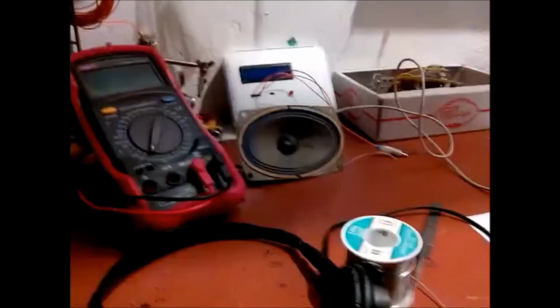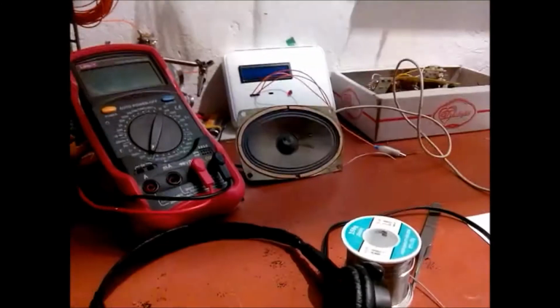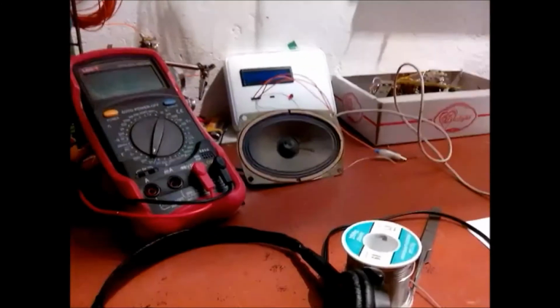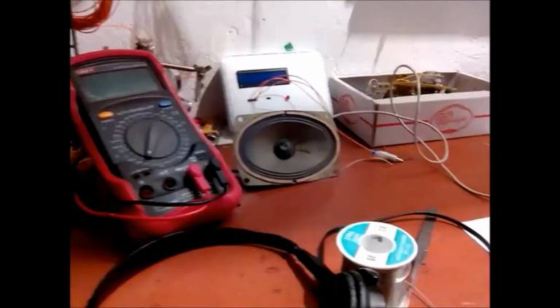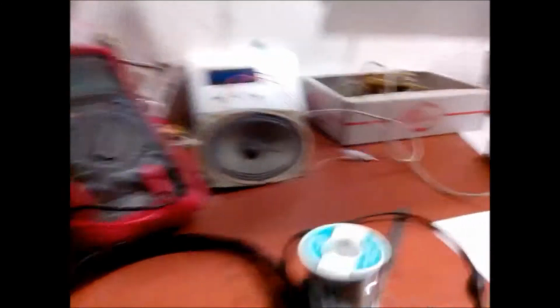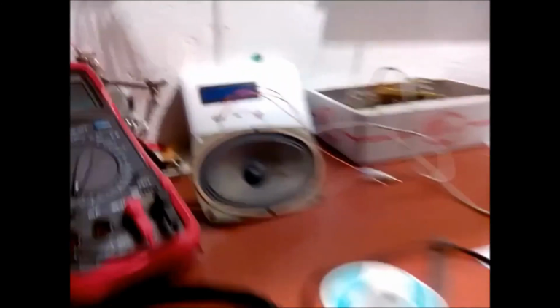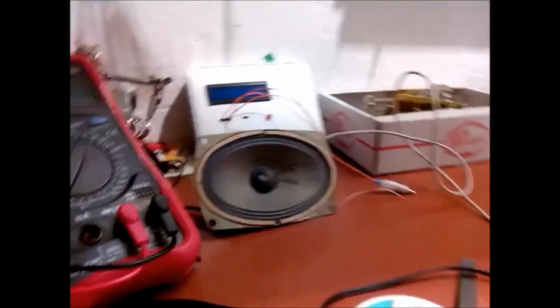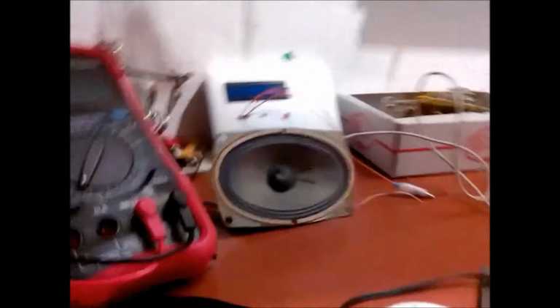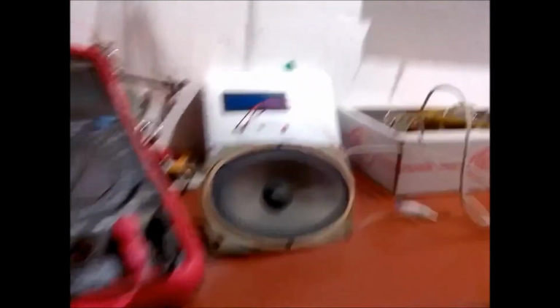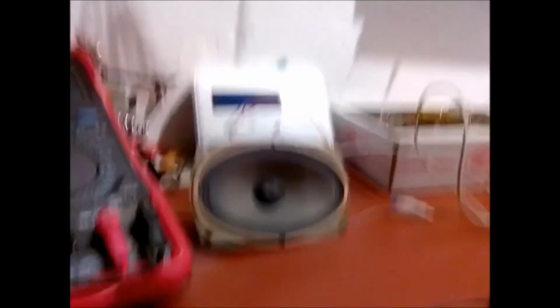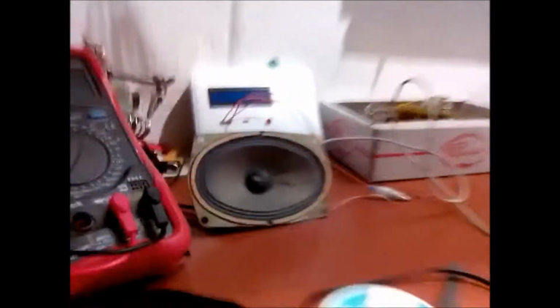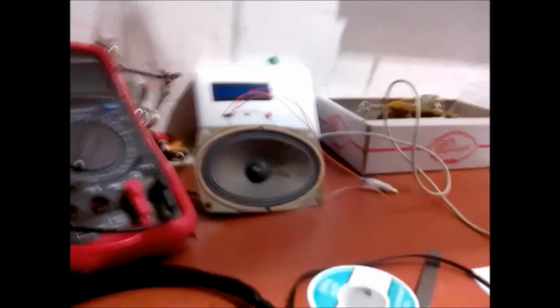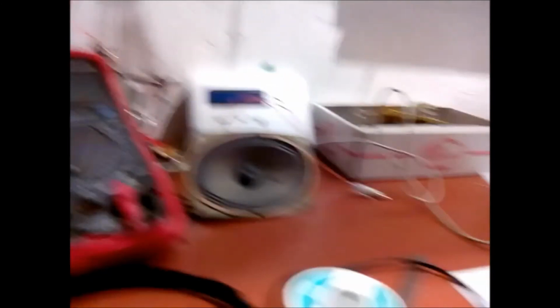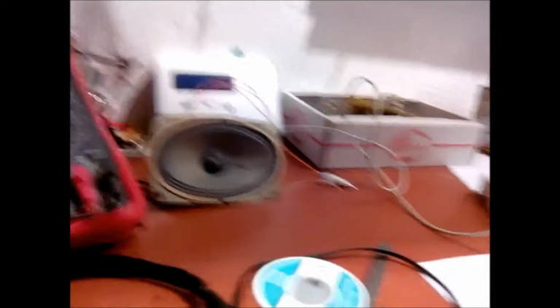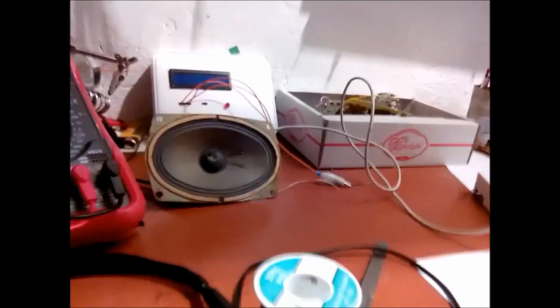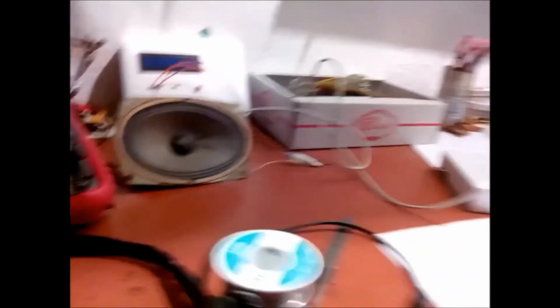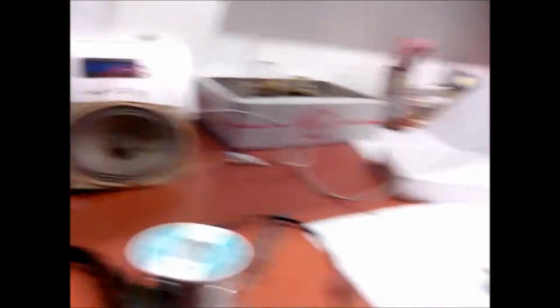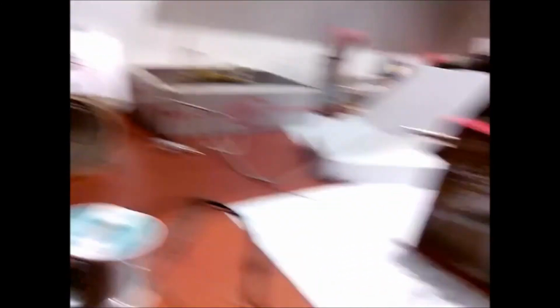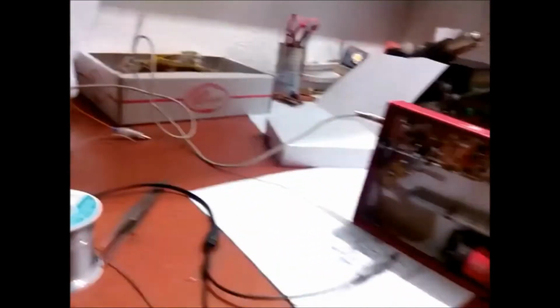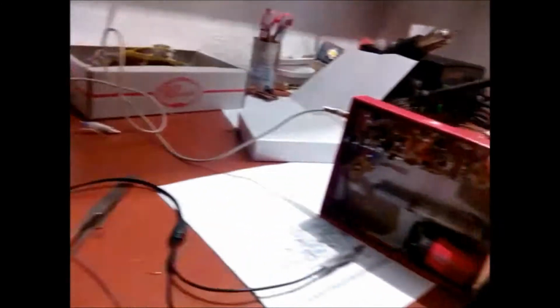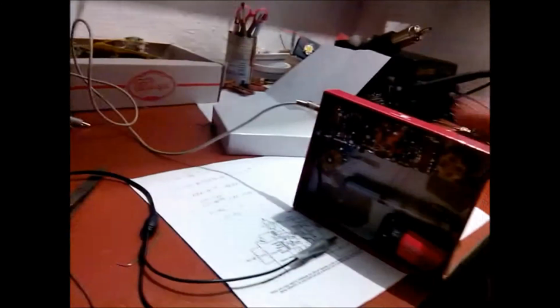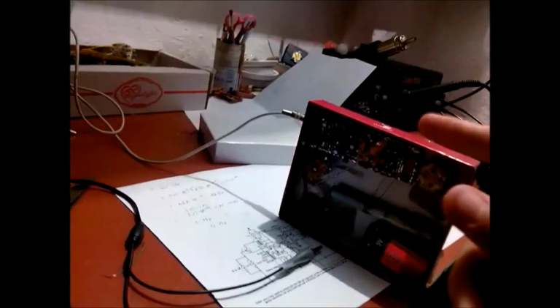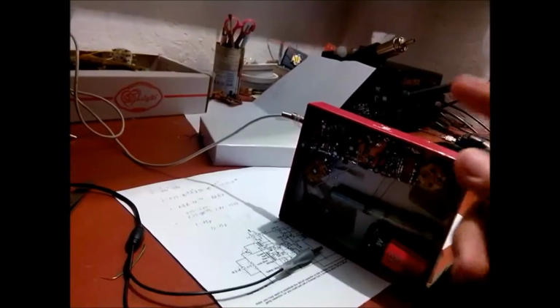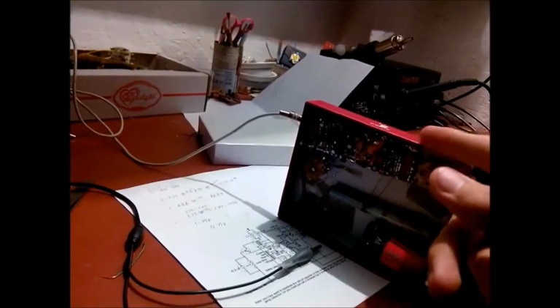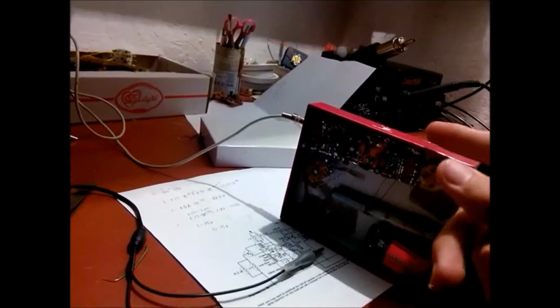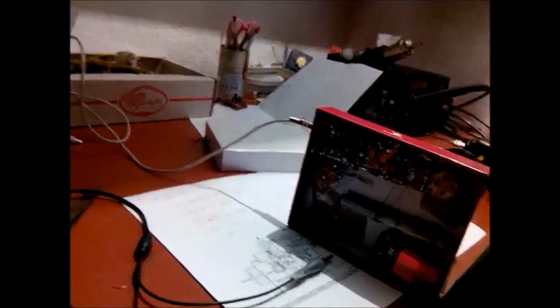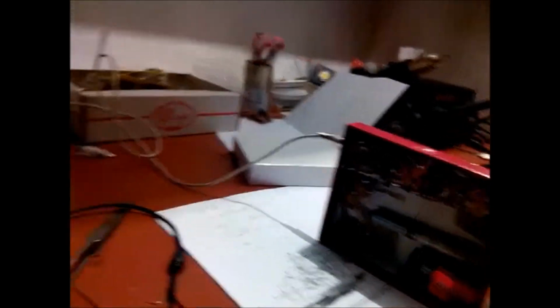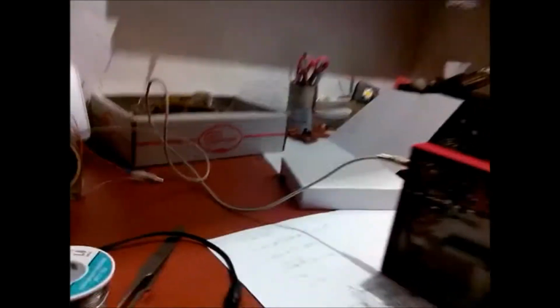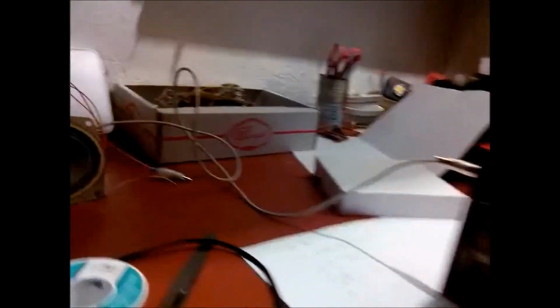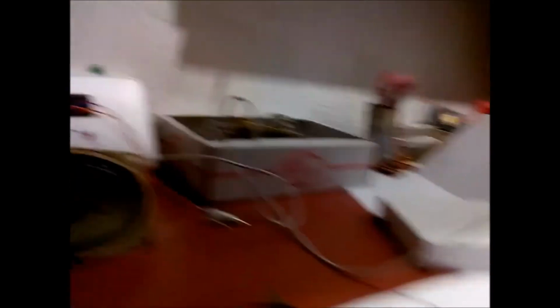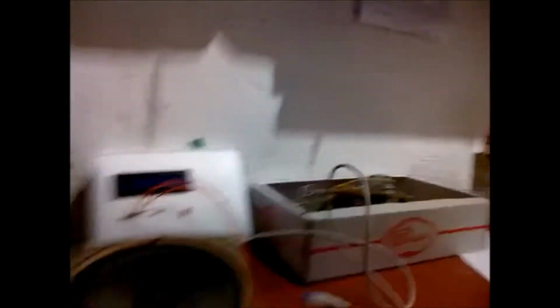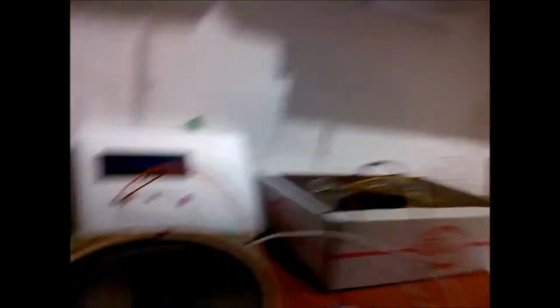Coming in loud and clear — selectivity is not bad, considering this is not a superheterodyne design.